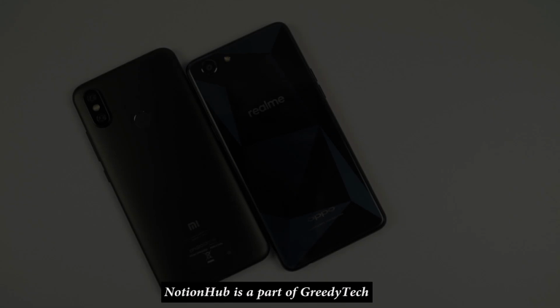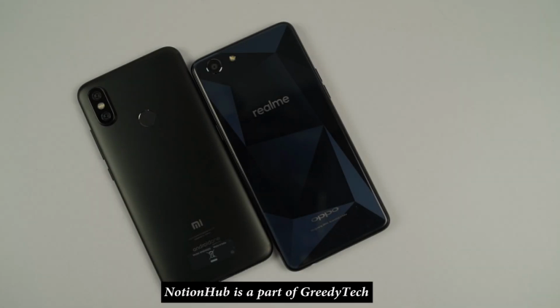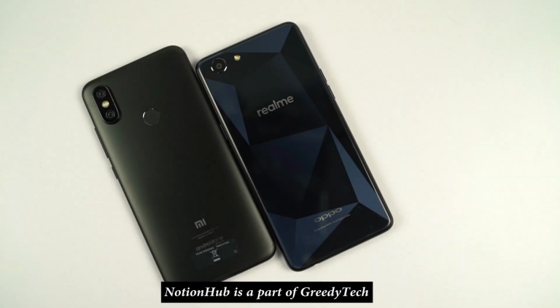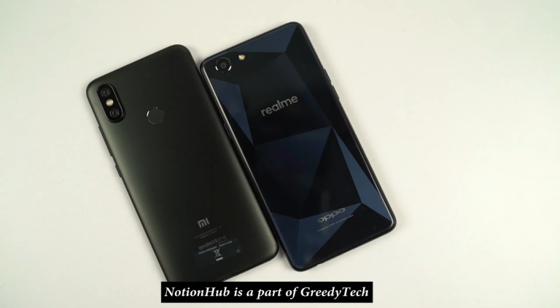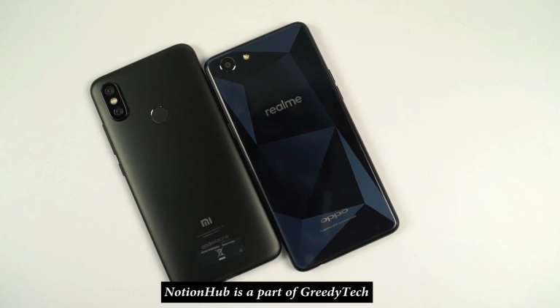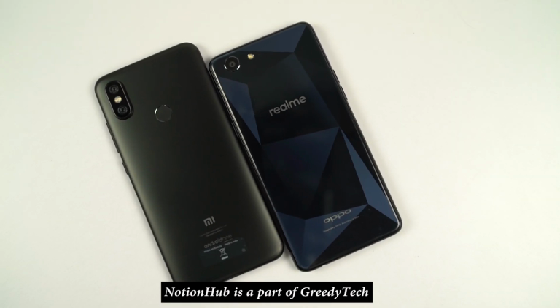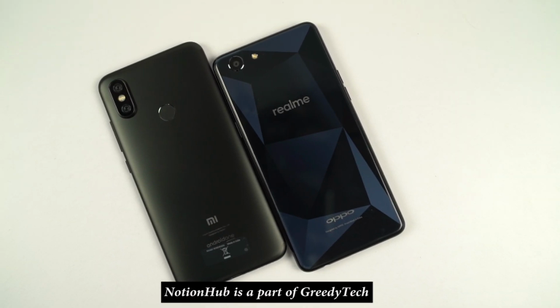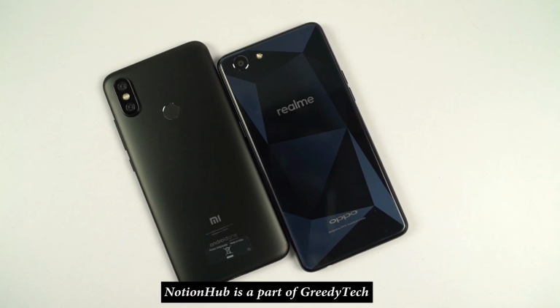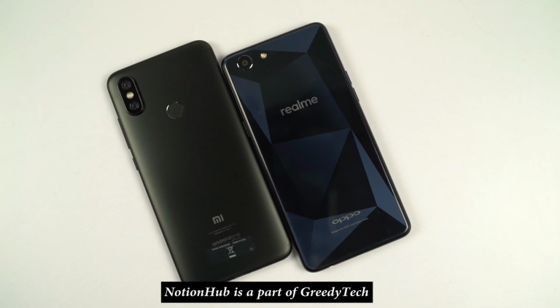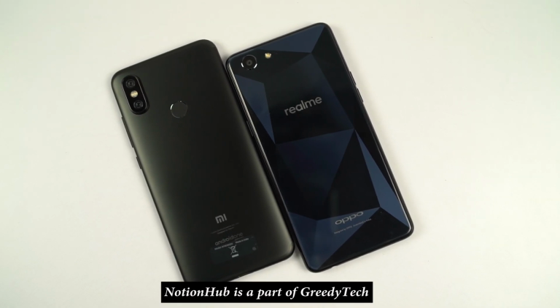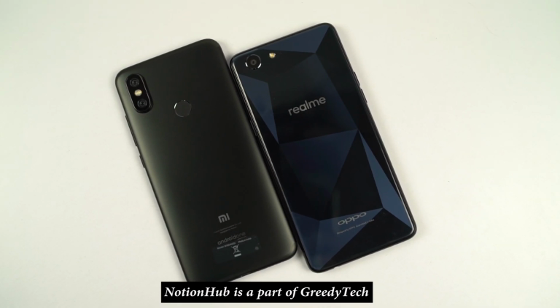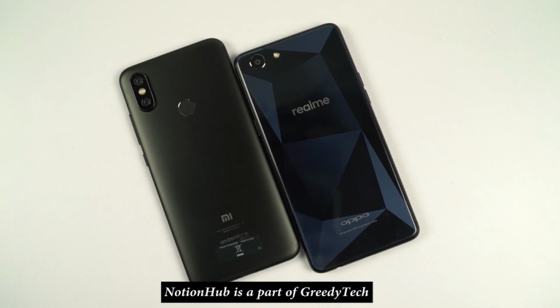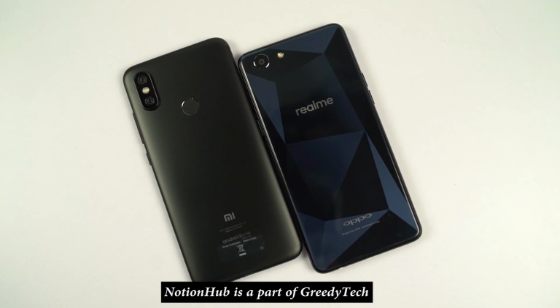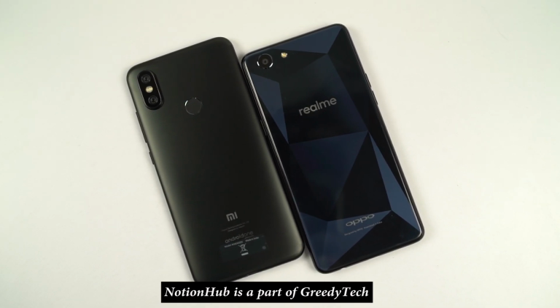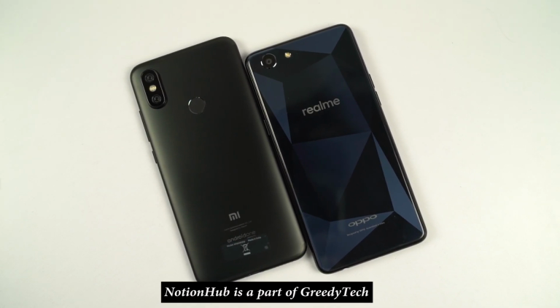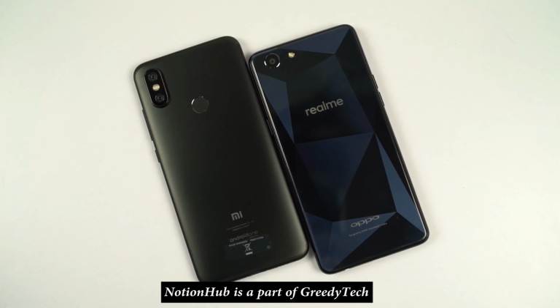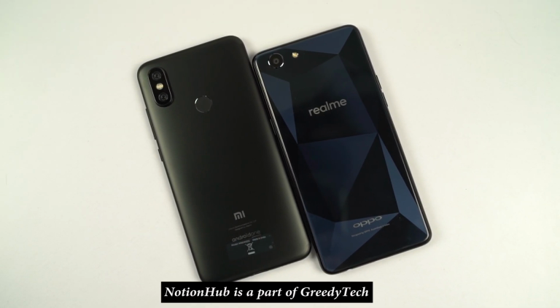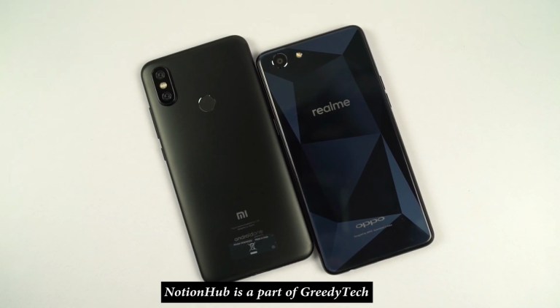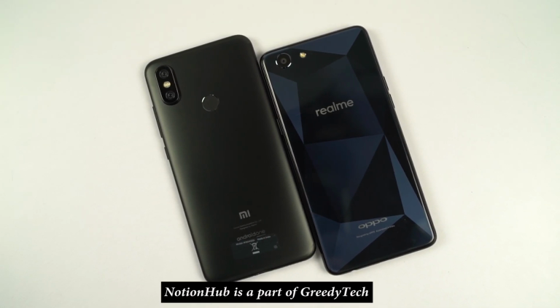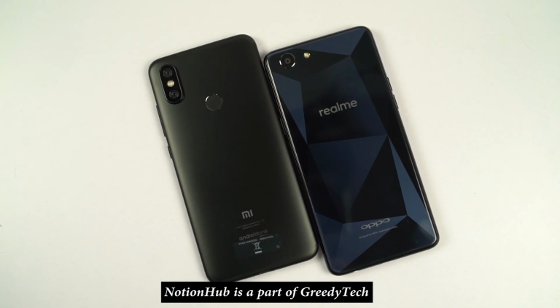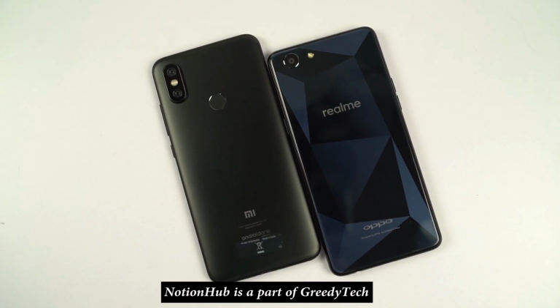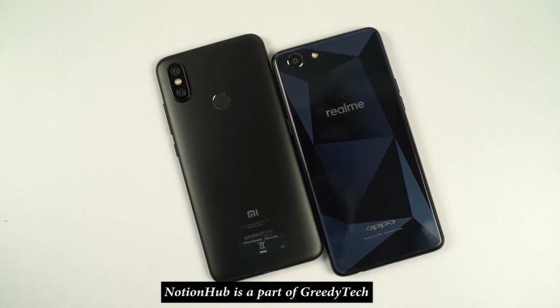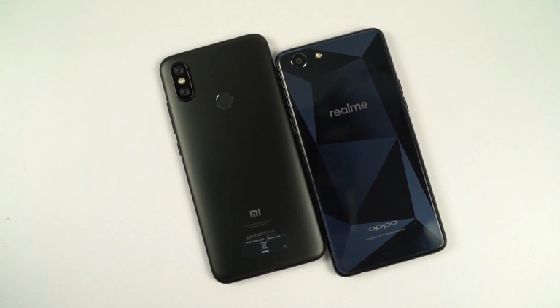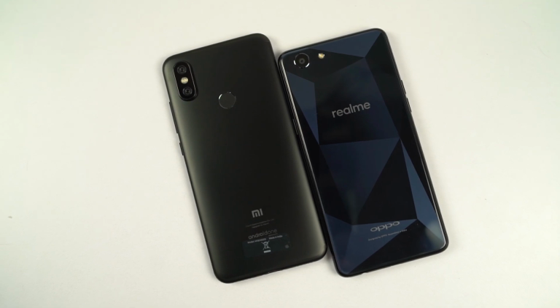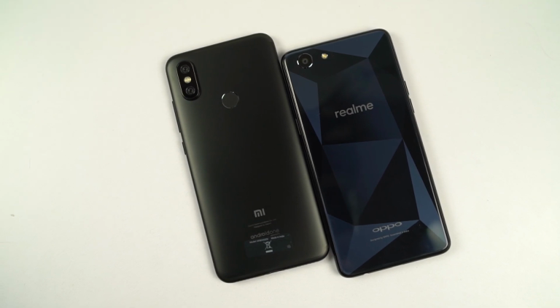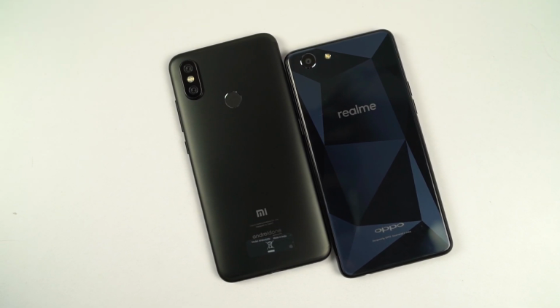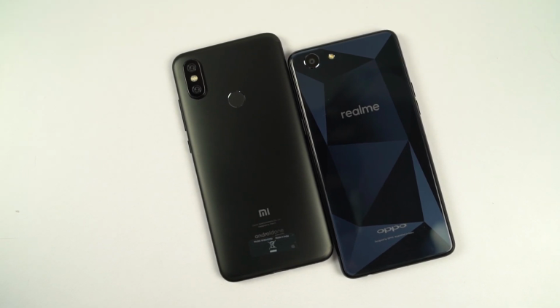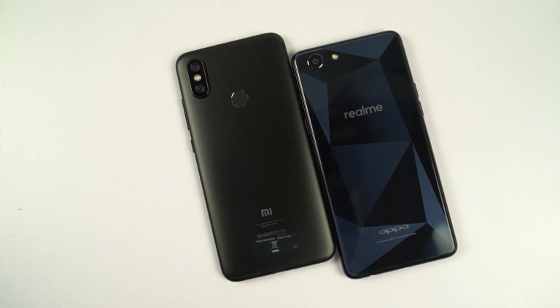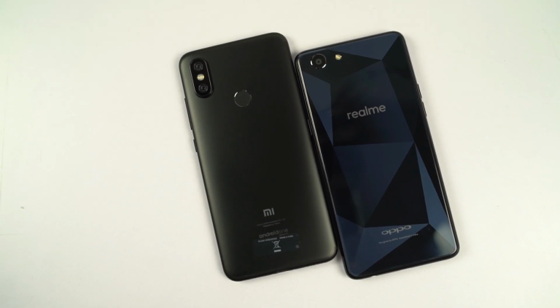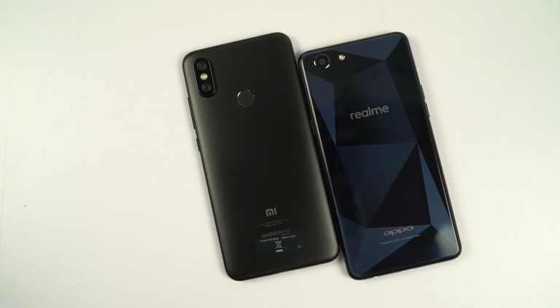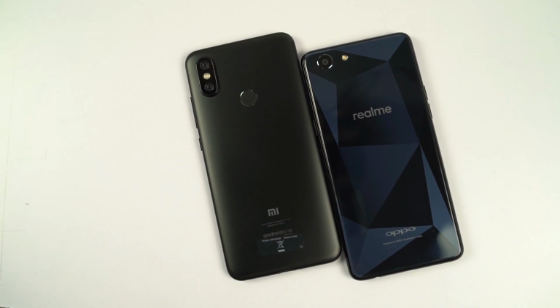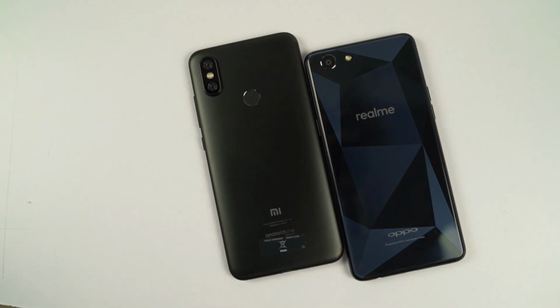Hi there guys, I am Nikhil from Notion Hub, and in this video I am going to be doing a speed test between Xiaomi's Mi A2 and the Realme 1.